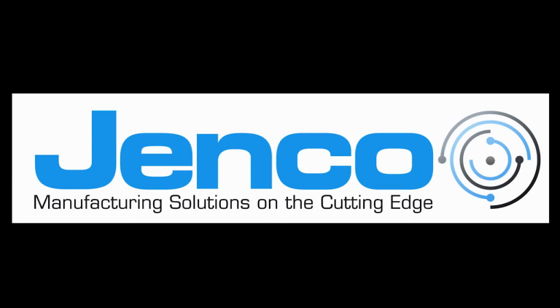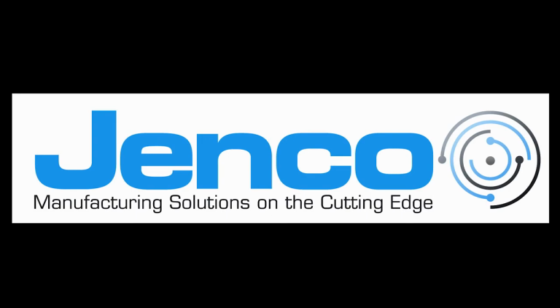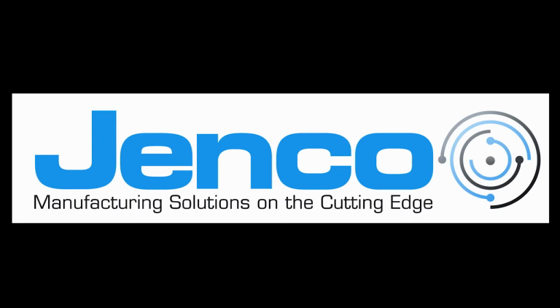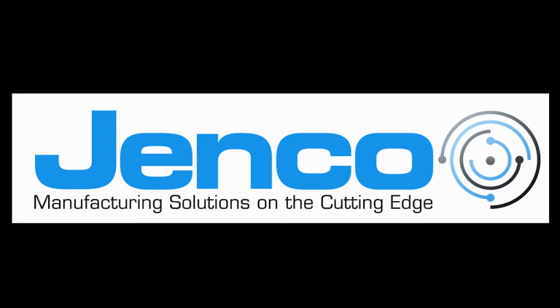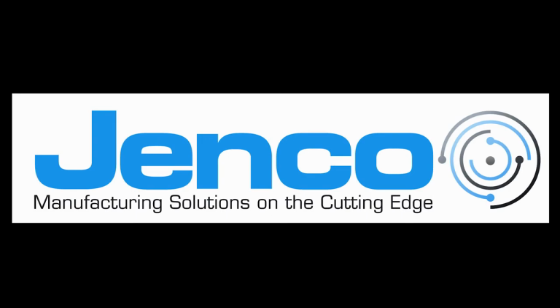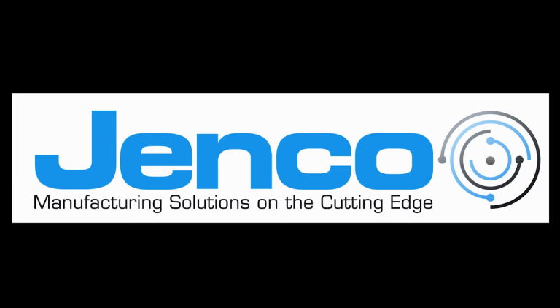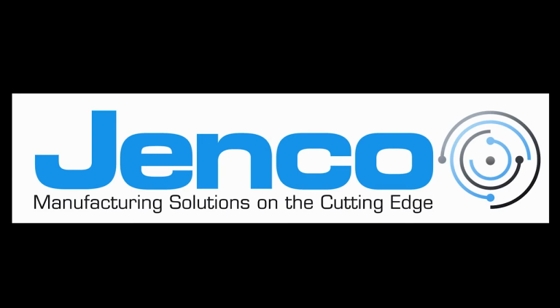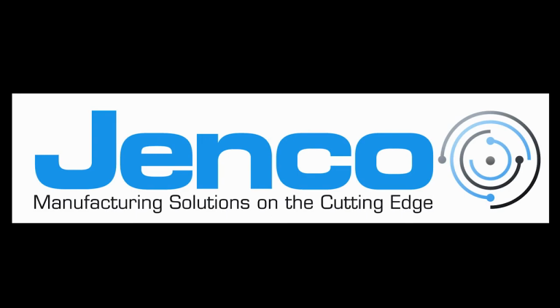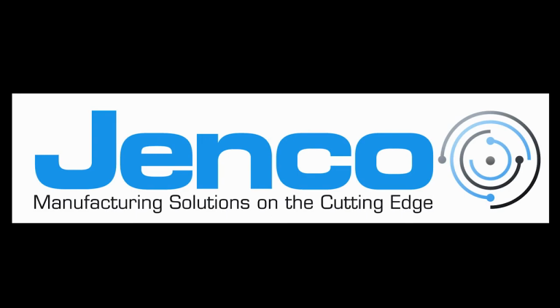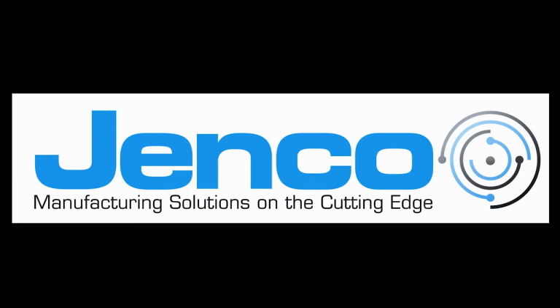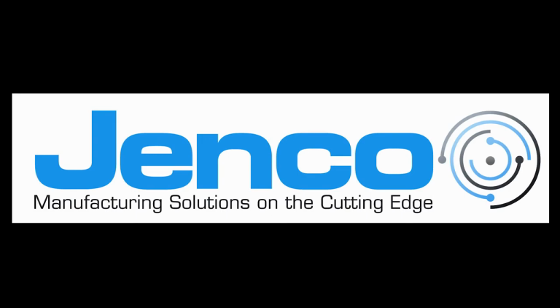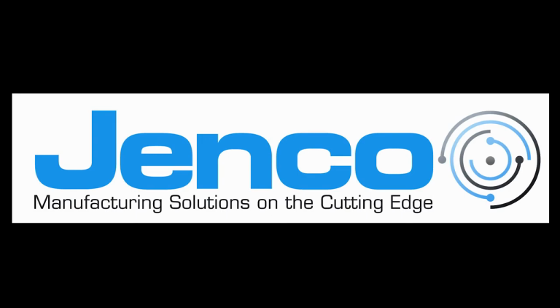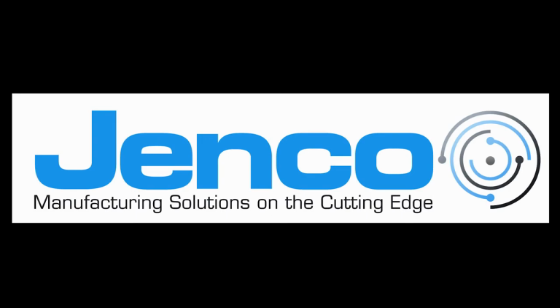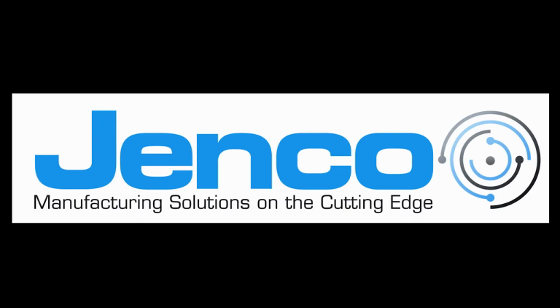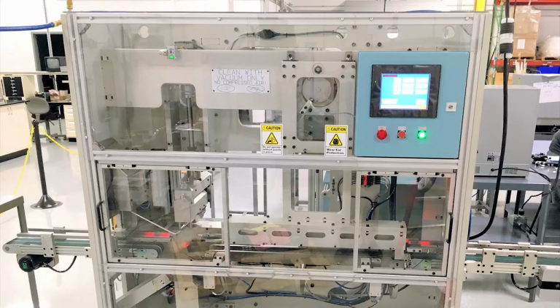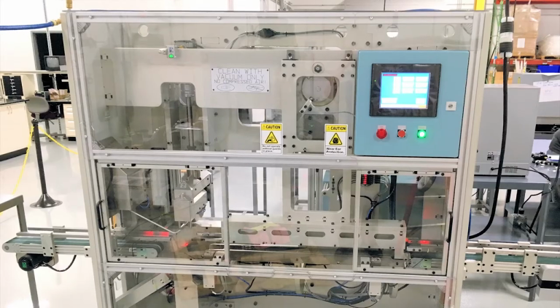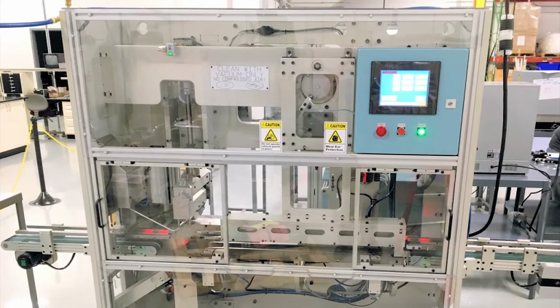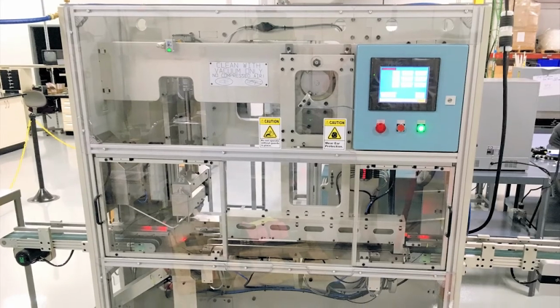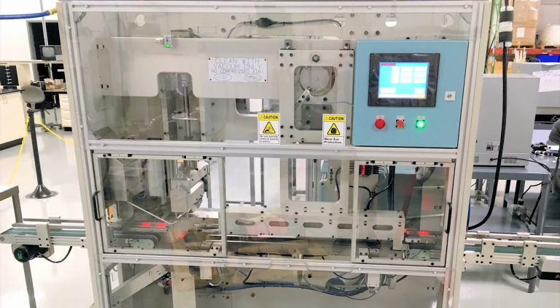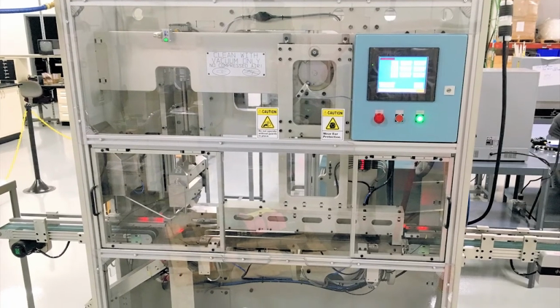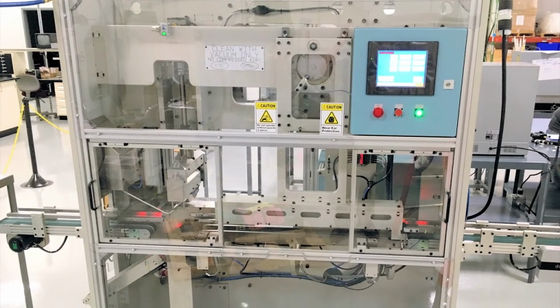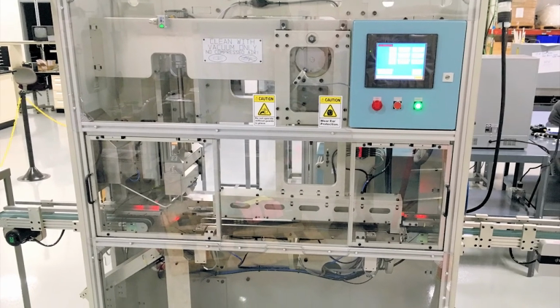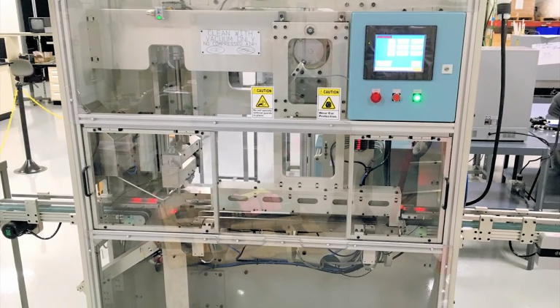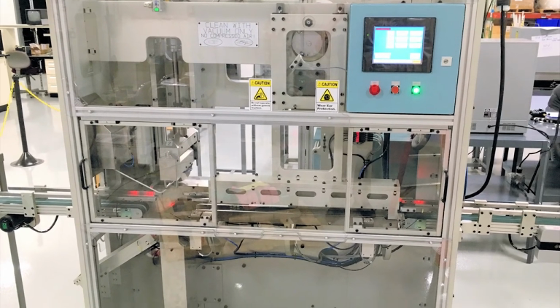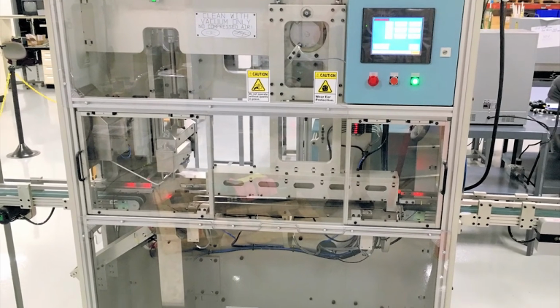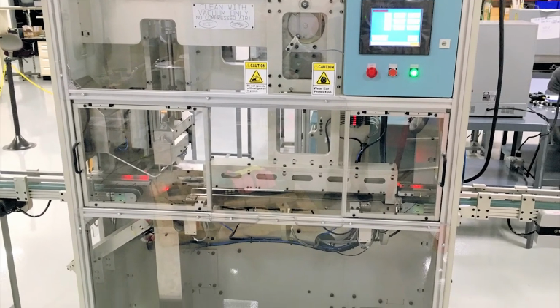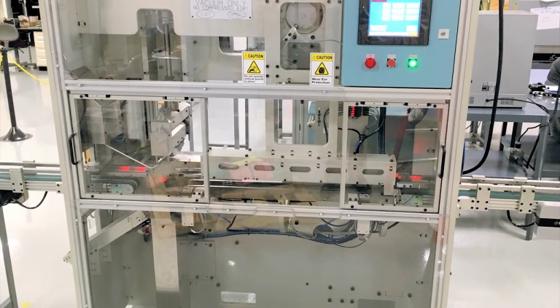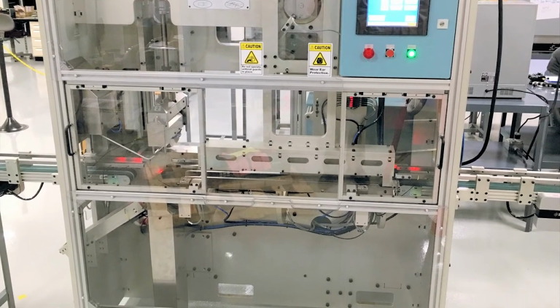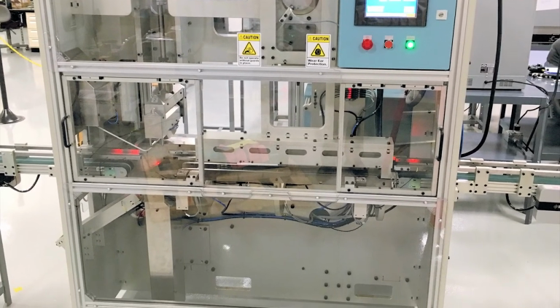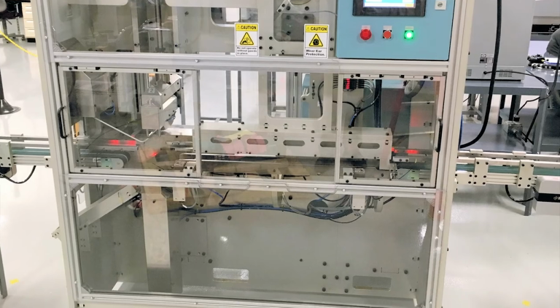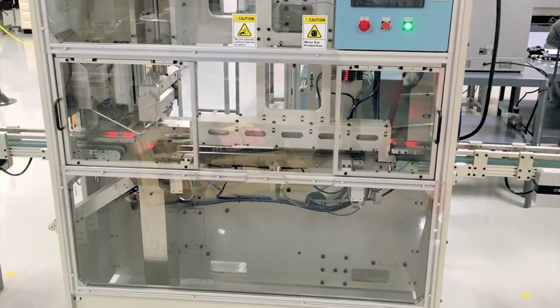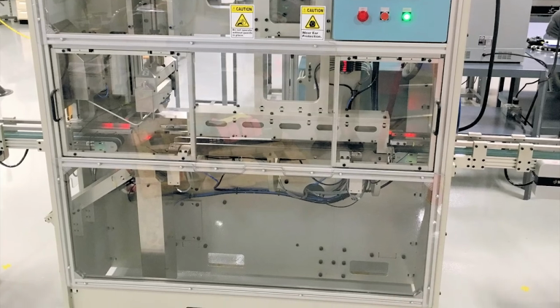This video is about how we design and build systems at Genco. I'll go over what we do in a separate video.